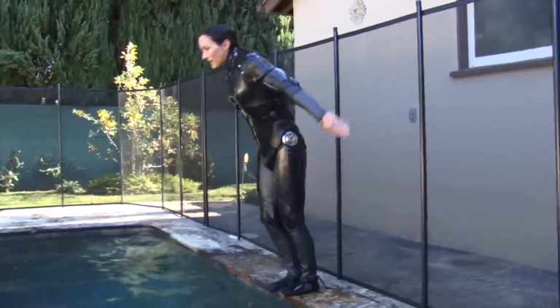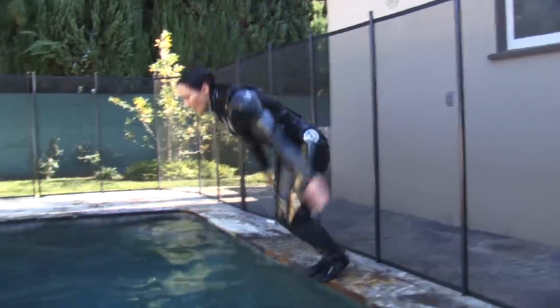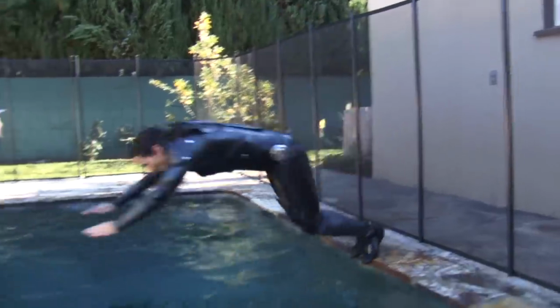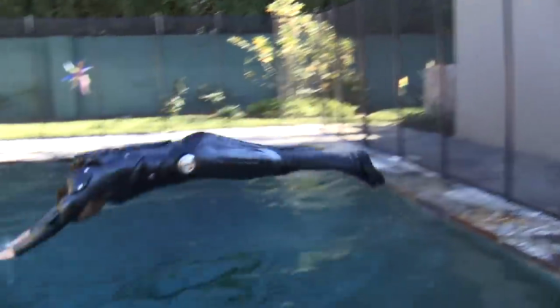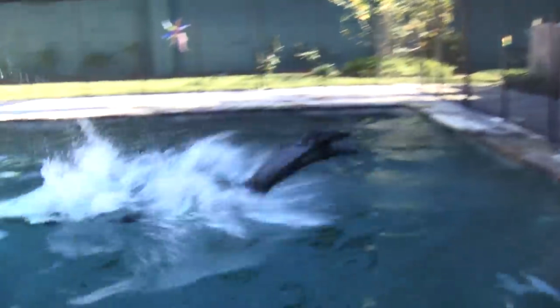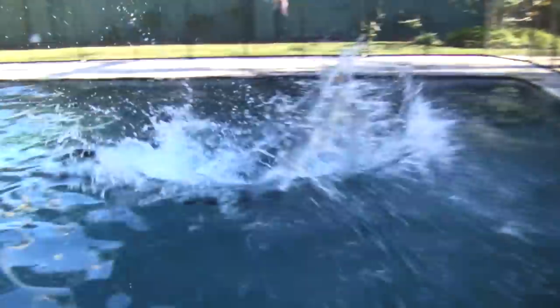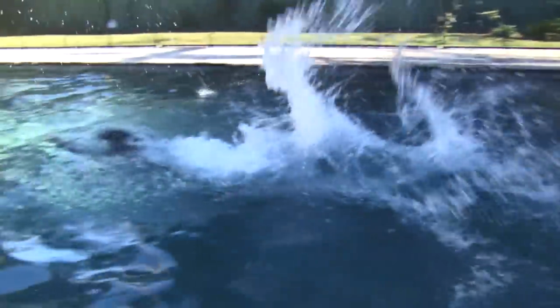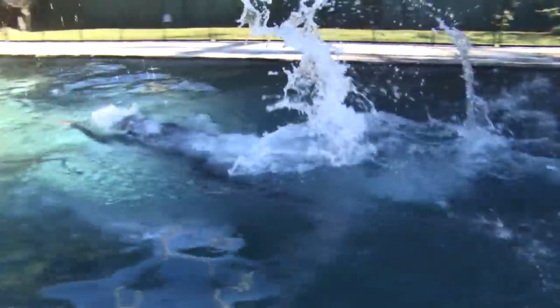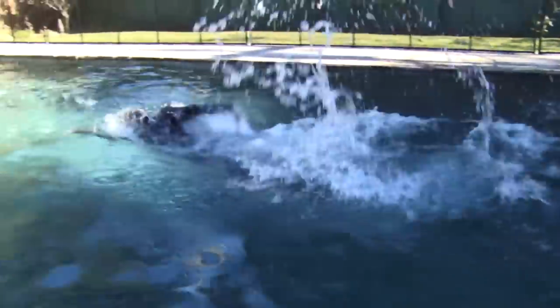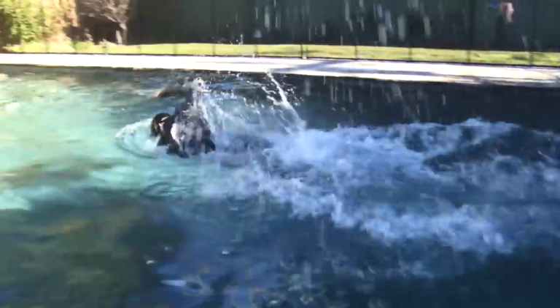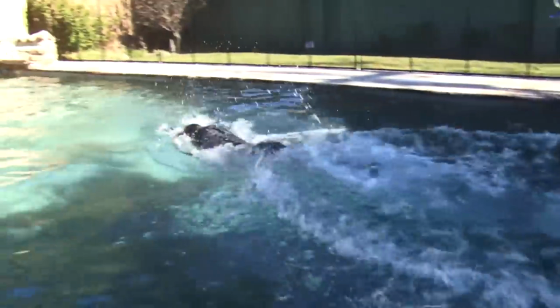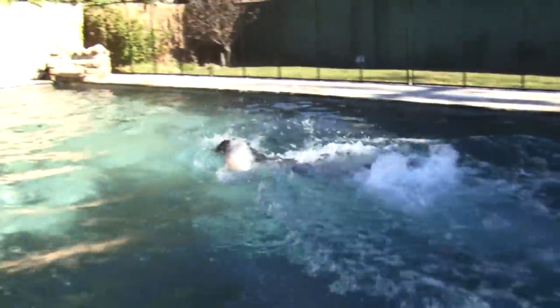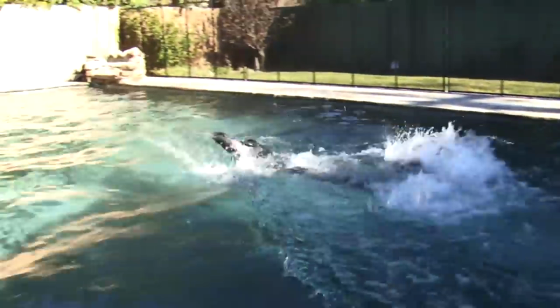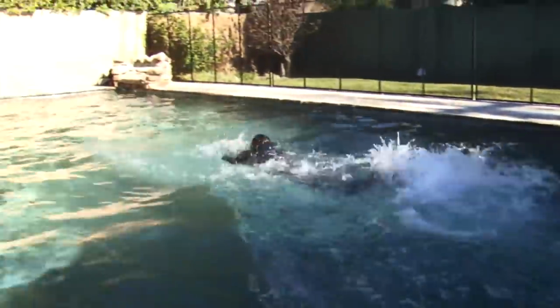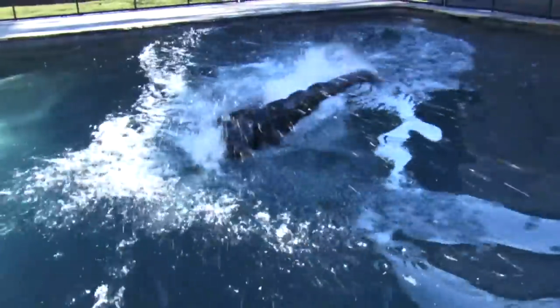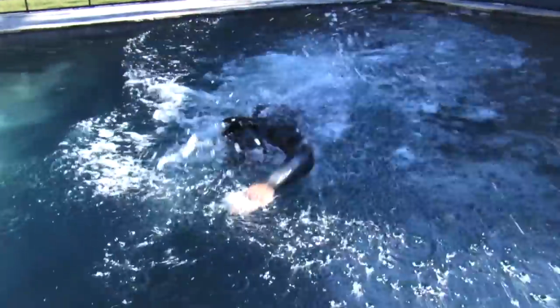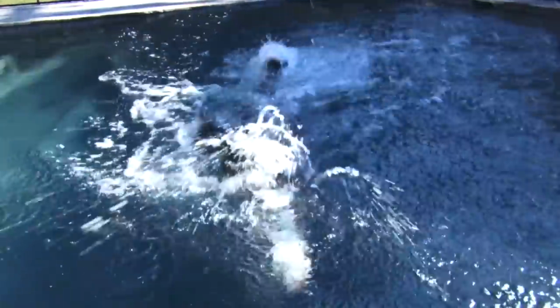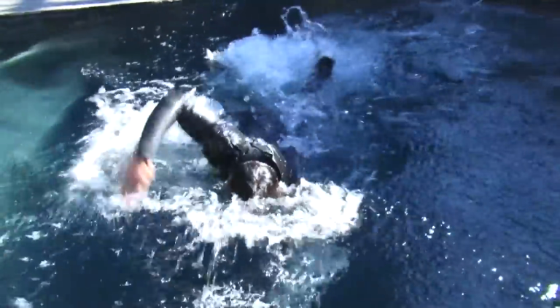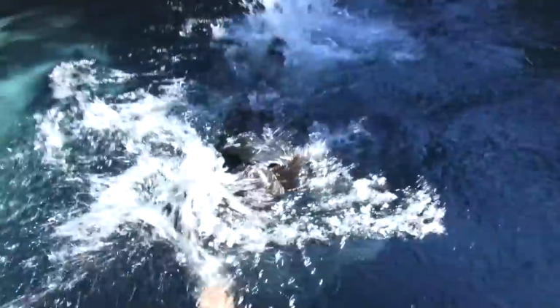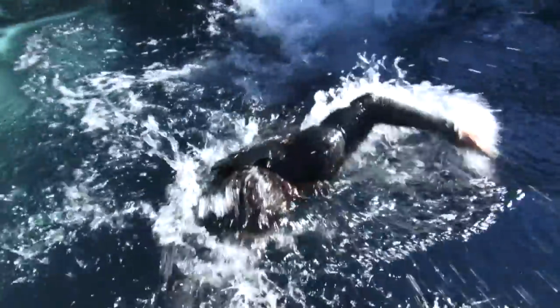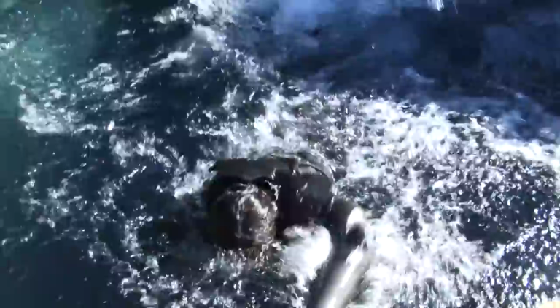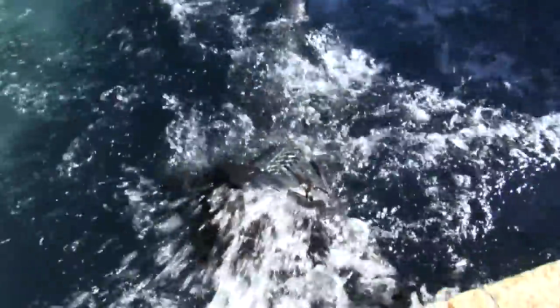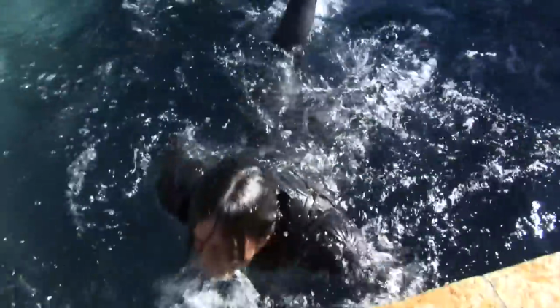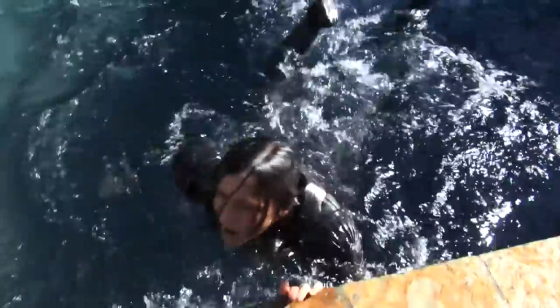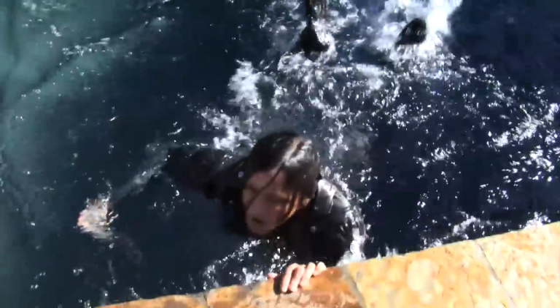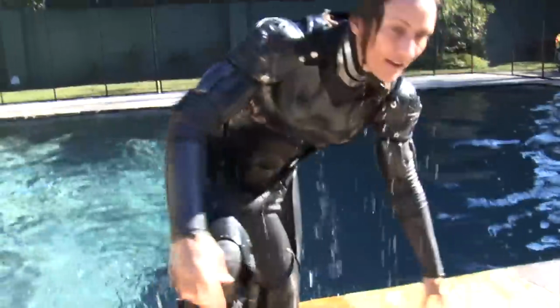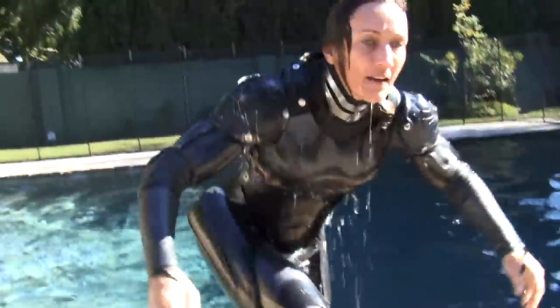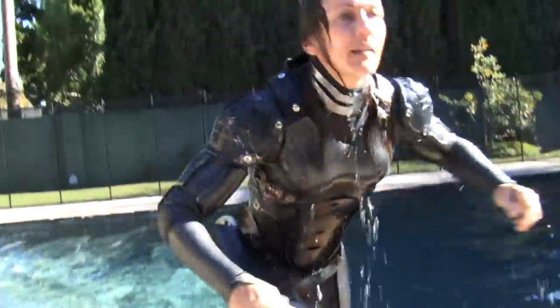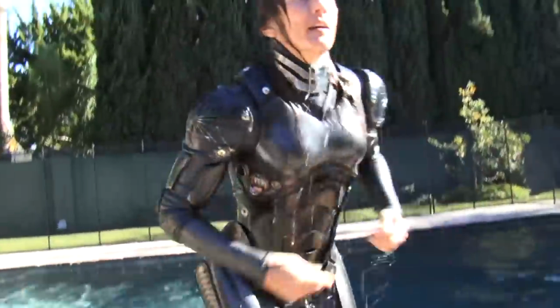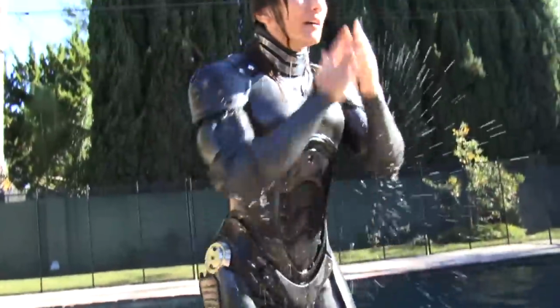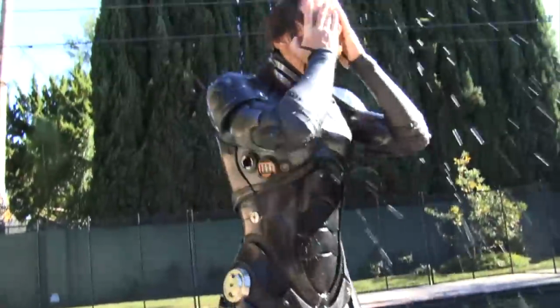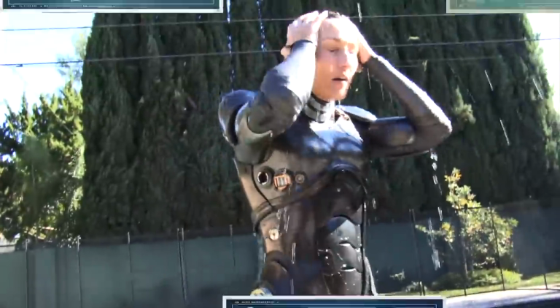We did water tests to make sure that the suits were durable enough for the water, but also agile enough for the actors to be able to swim.